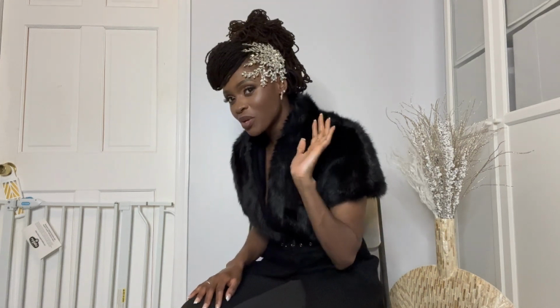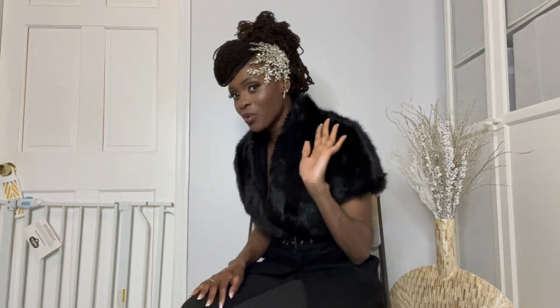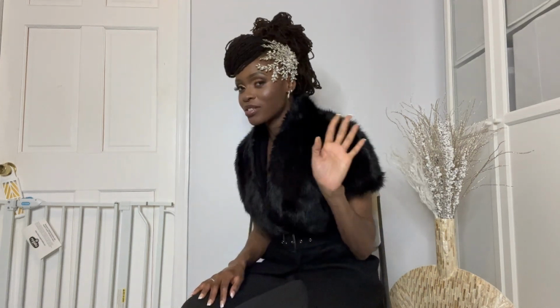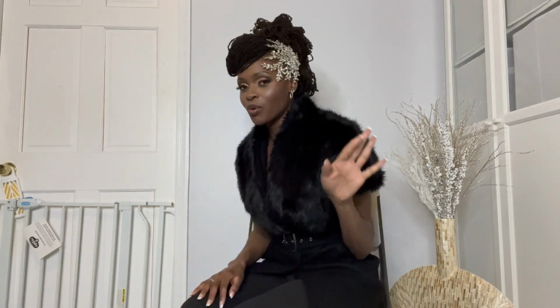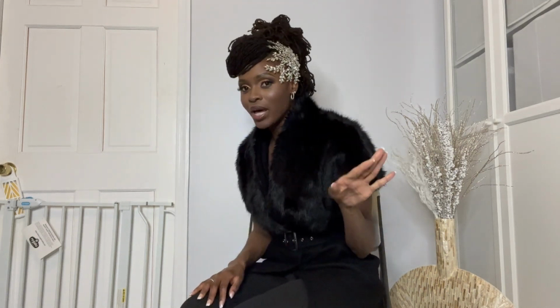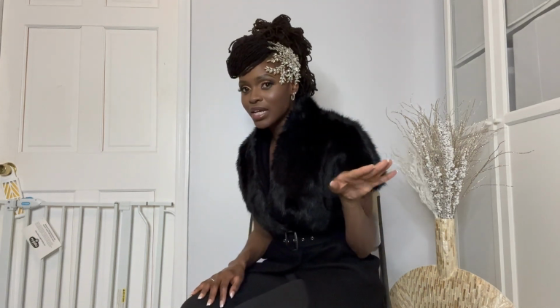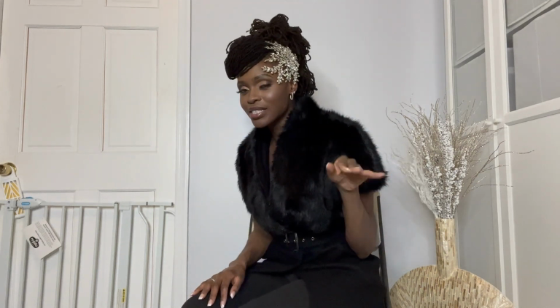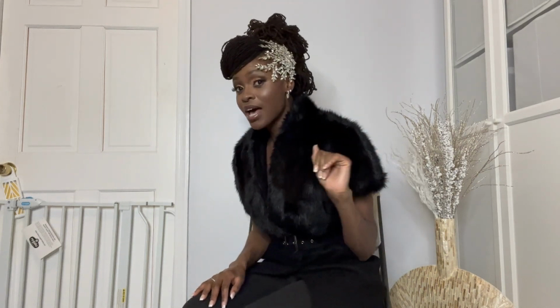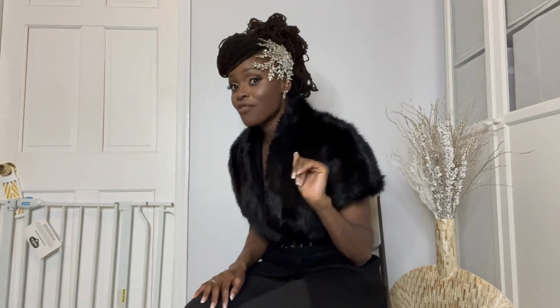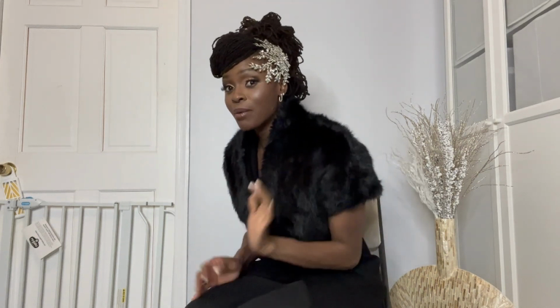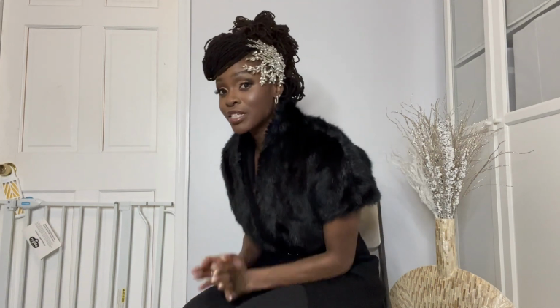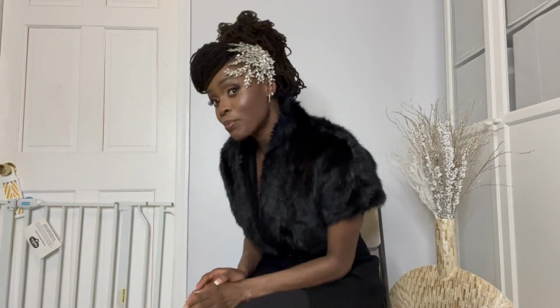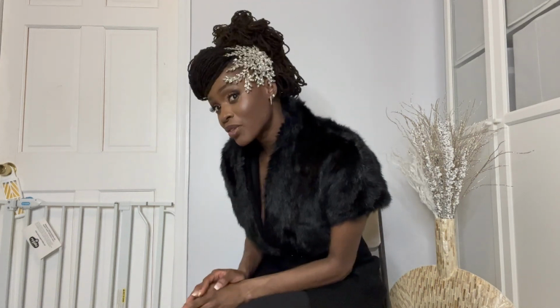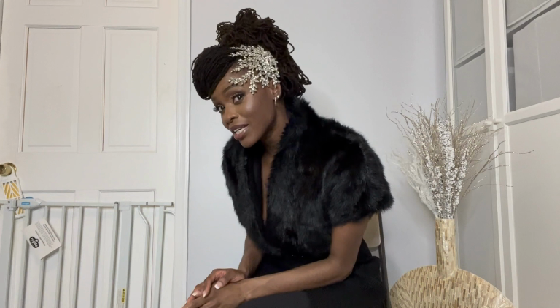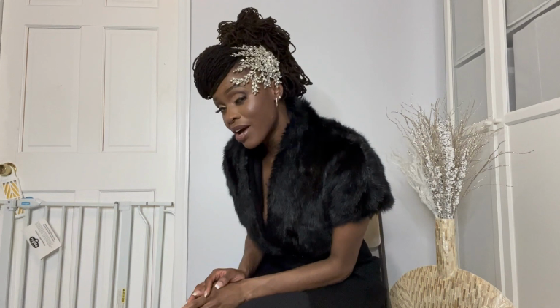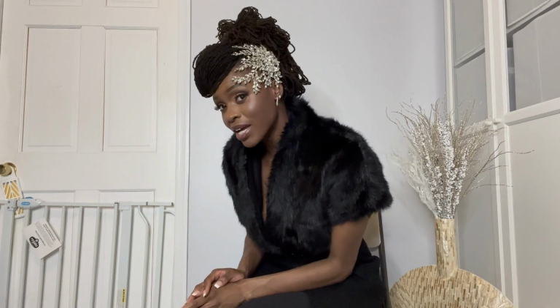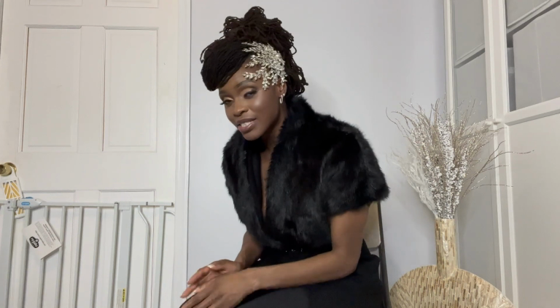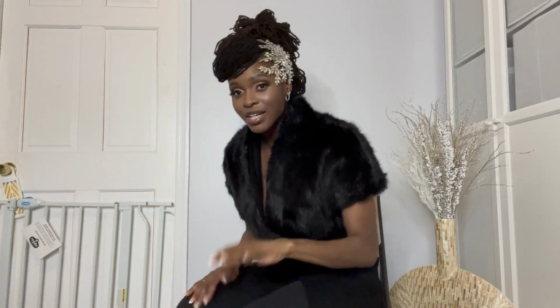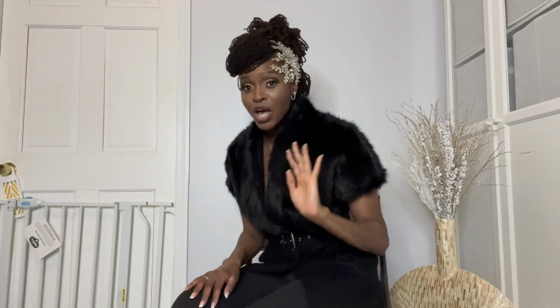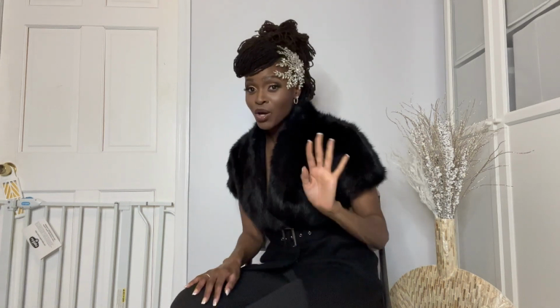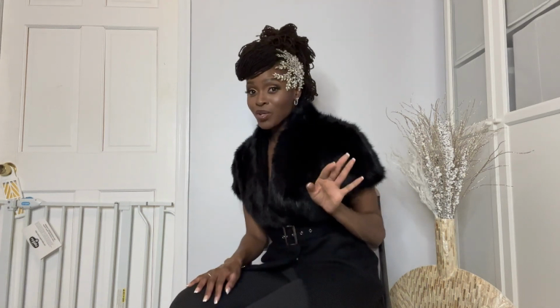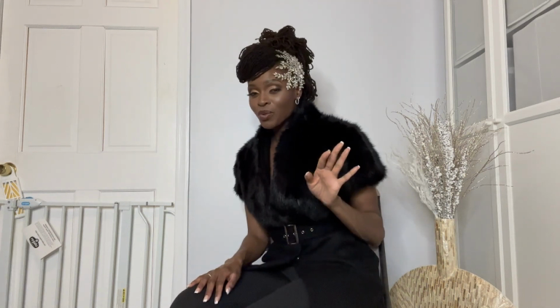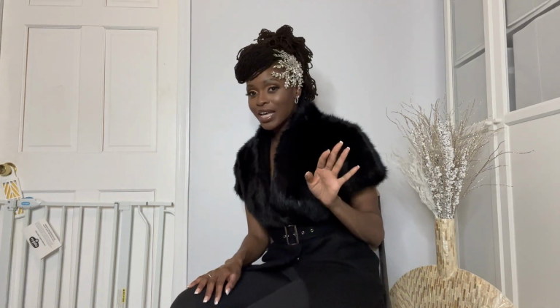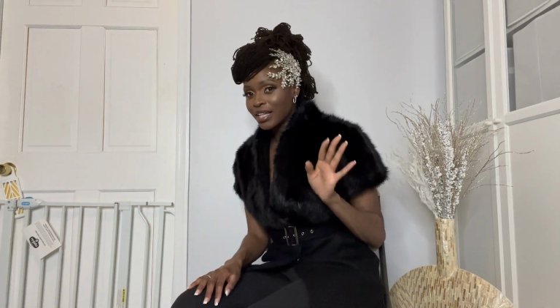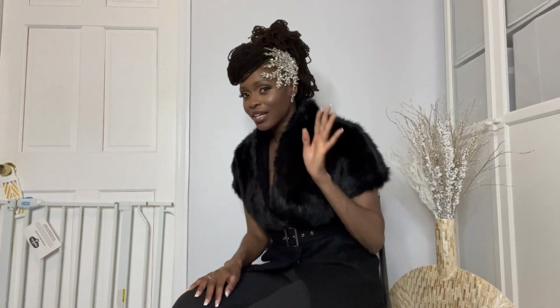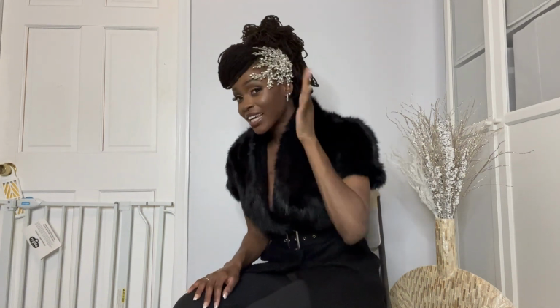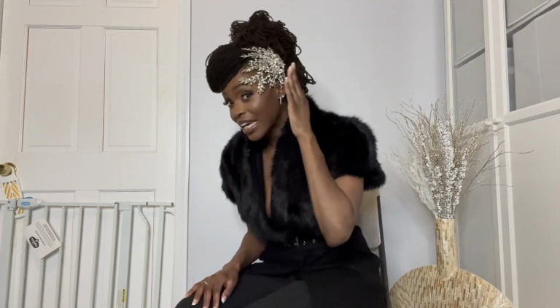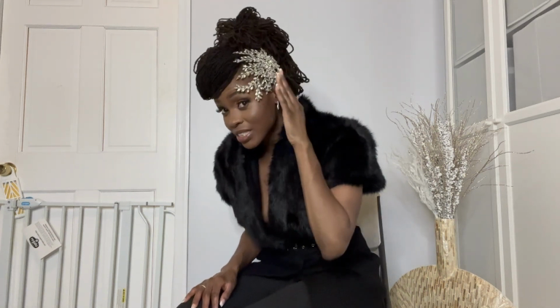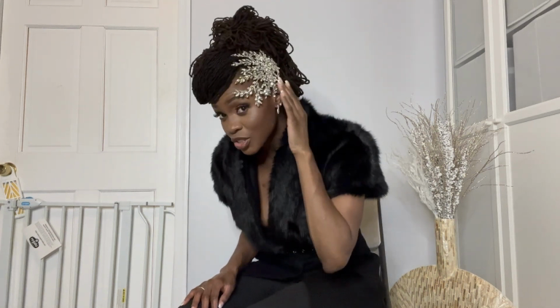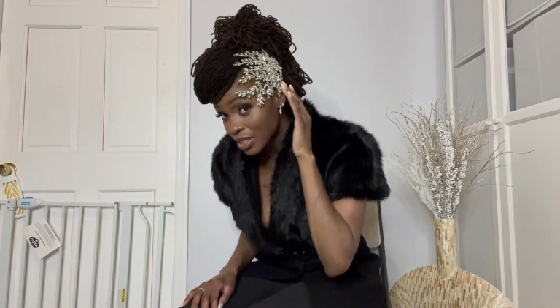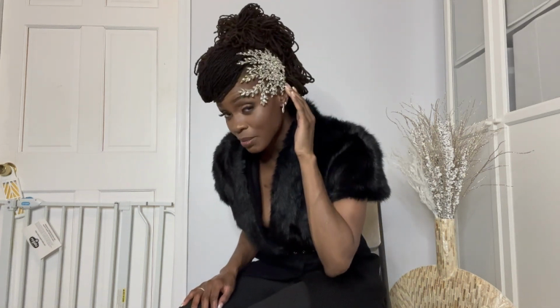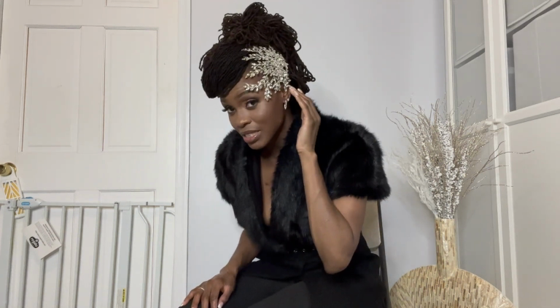We have this beautiful headpiece — you can wear this for weddings, a fabulous birthday extravaganza, going to a gala. It is just amazing.